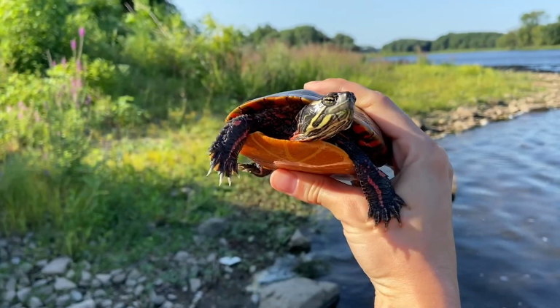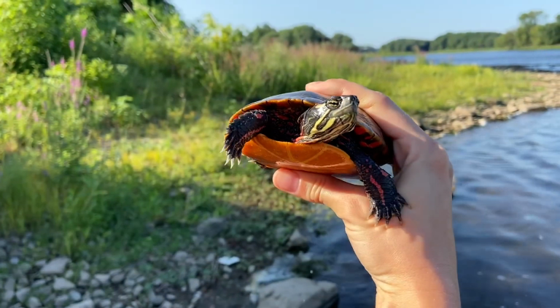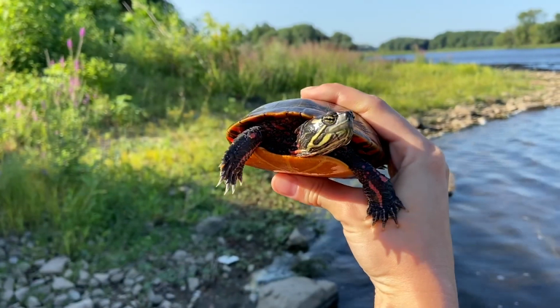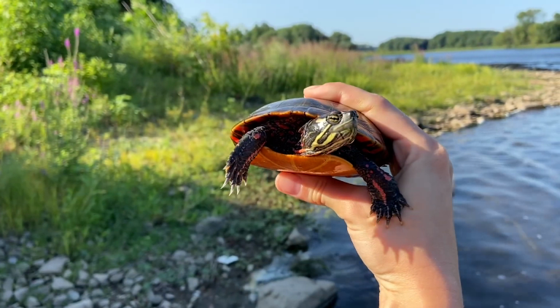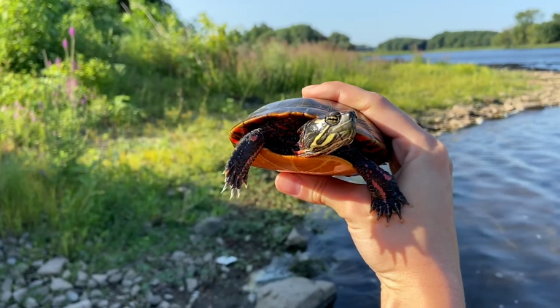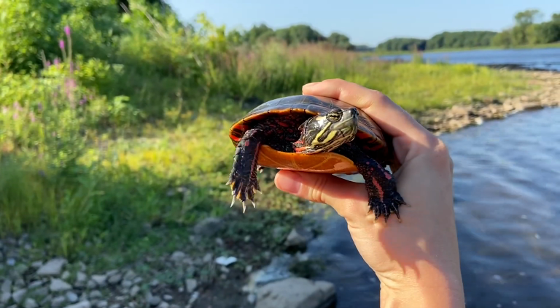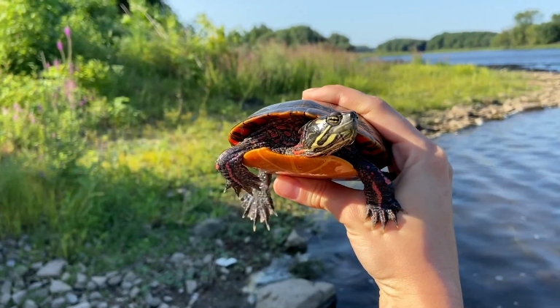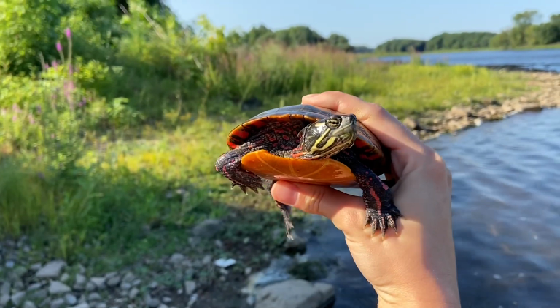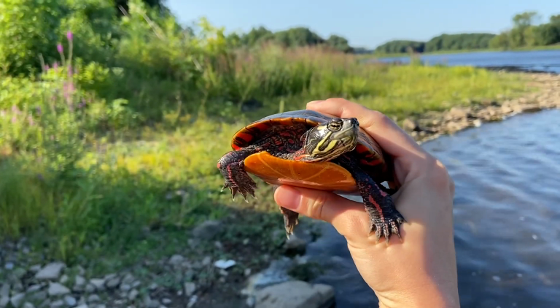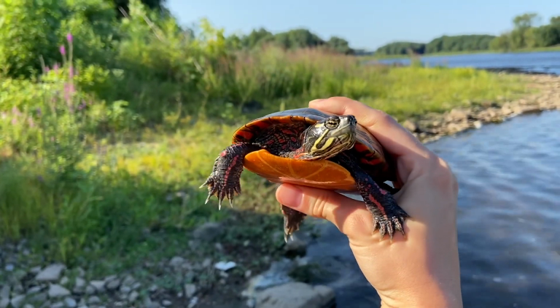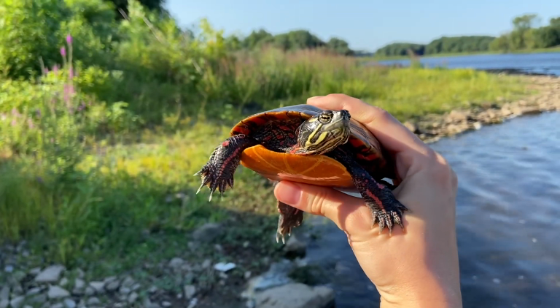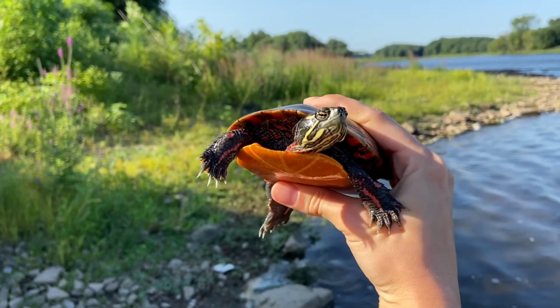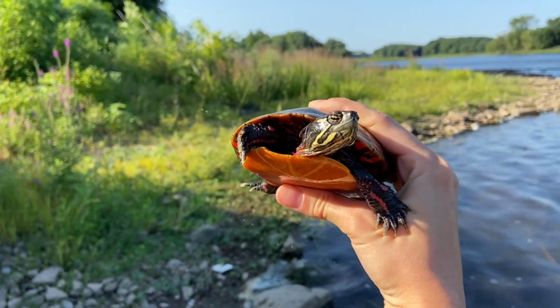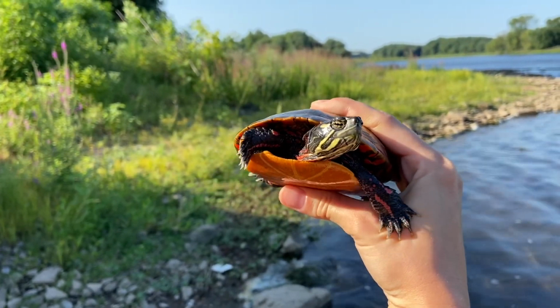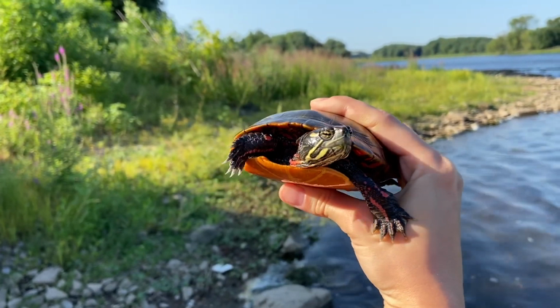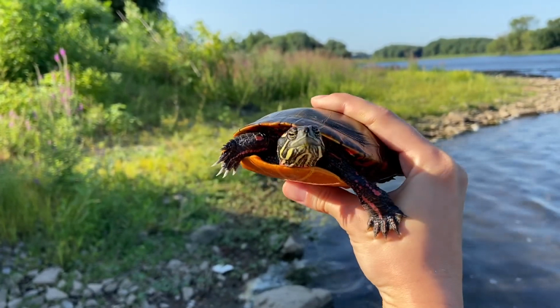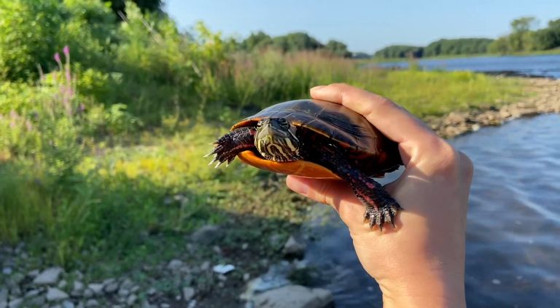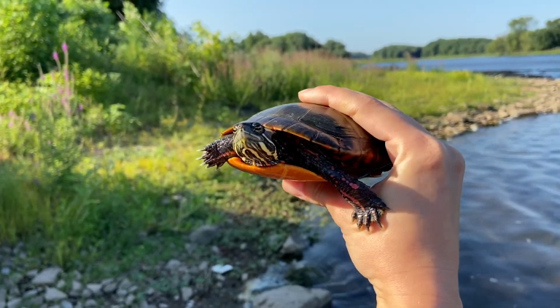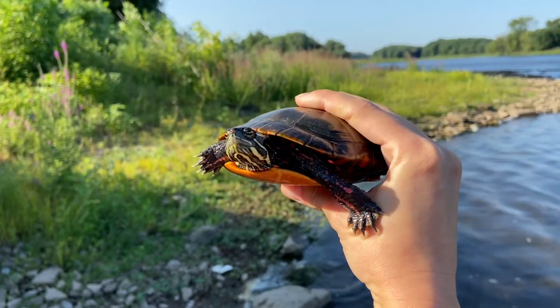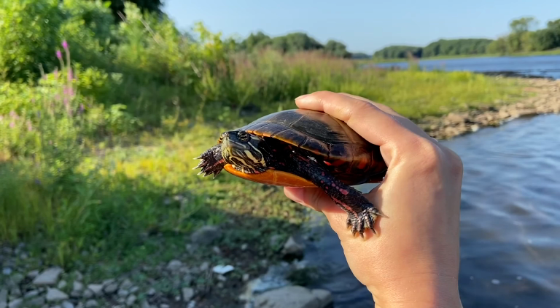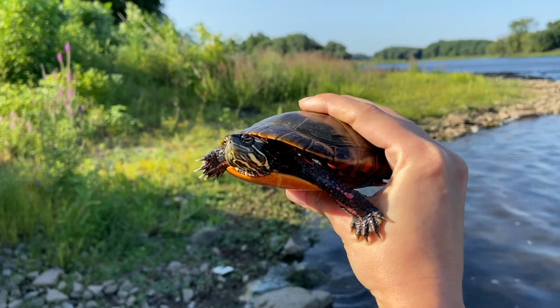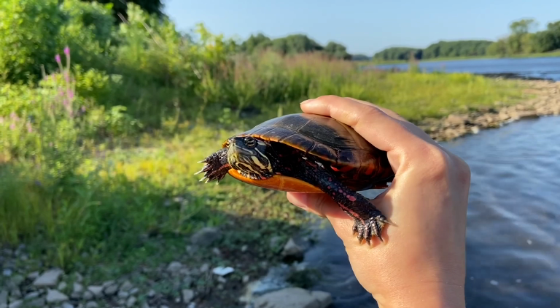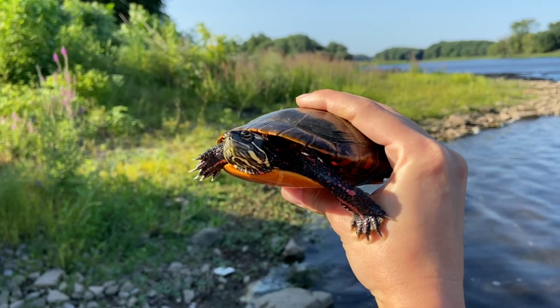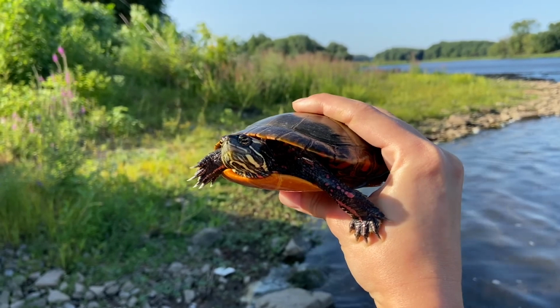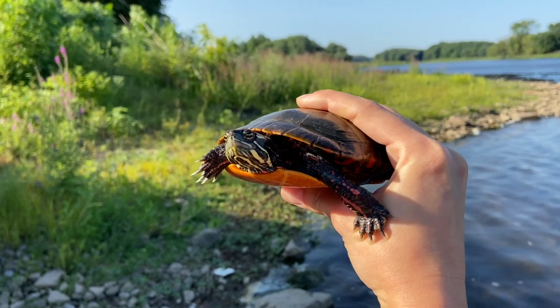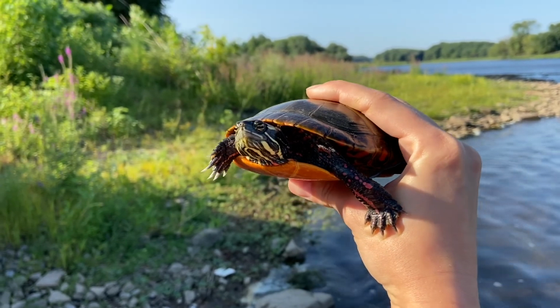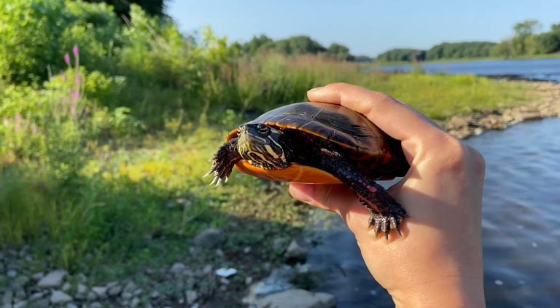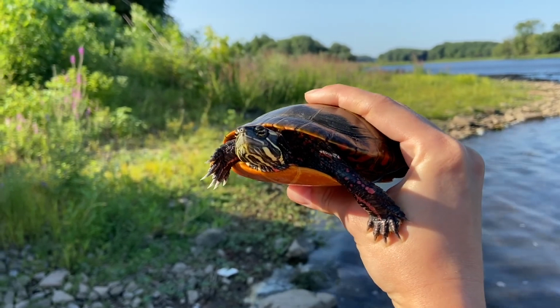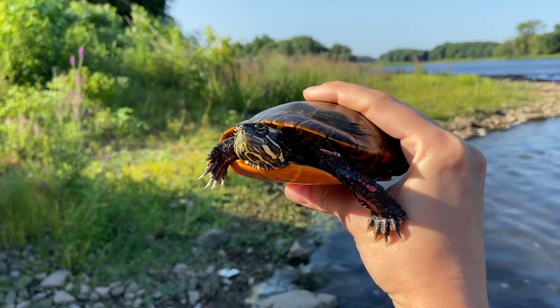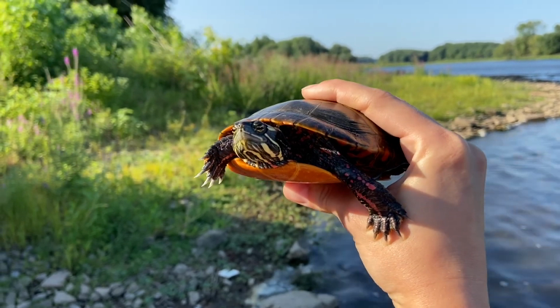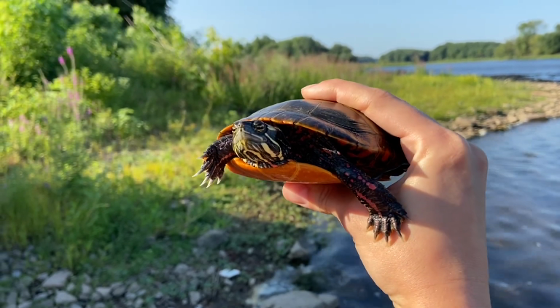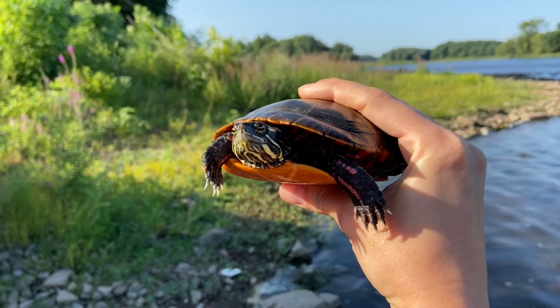Here's a painted turtle that we found right outside the Susquehanna Spillway. It probably came over from Wildwood.